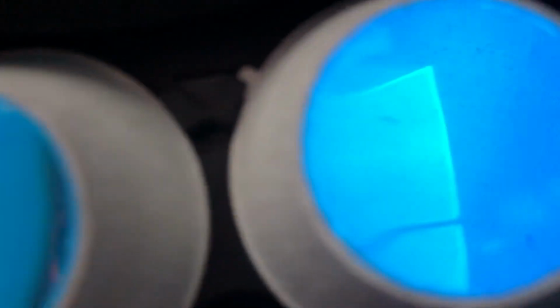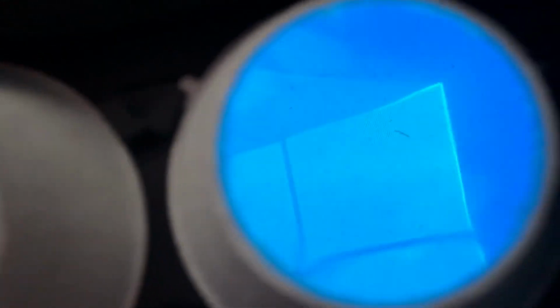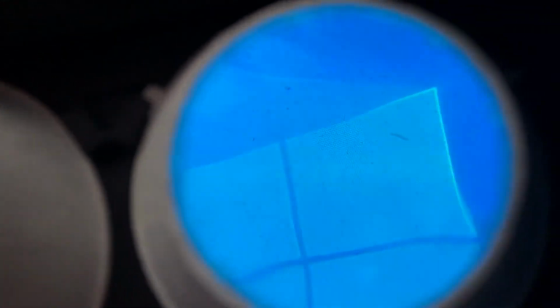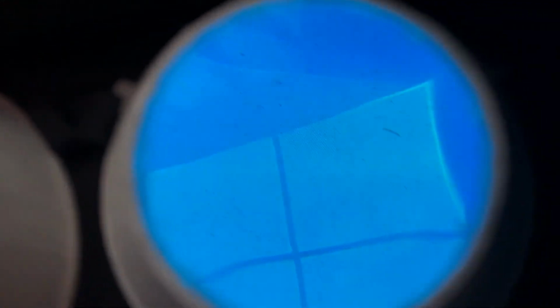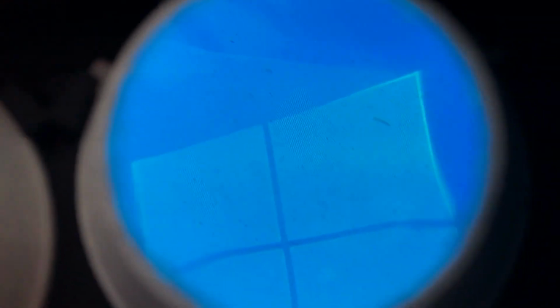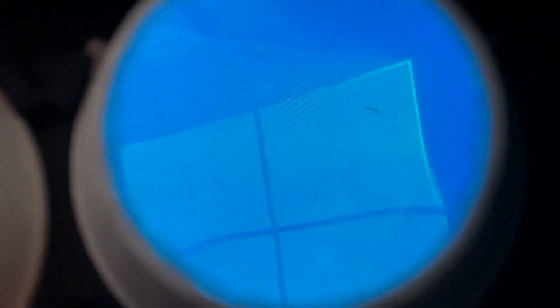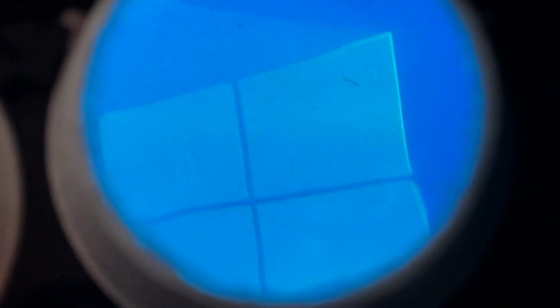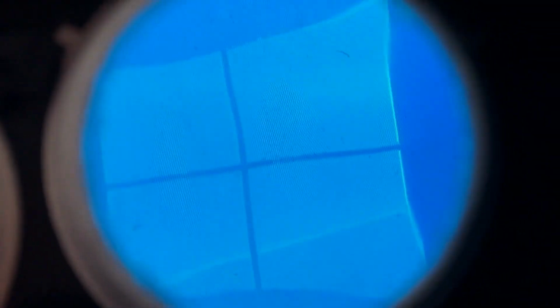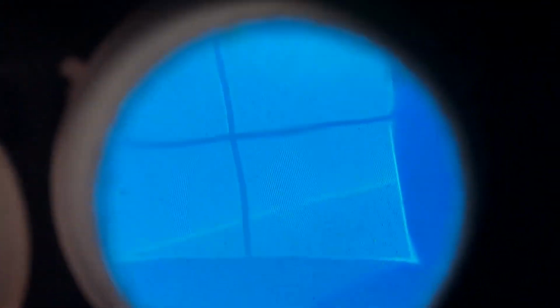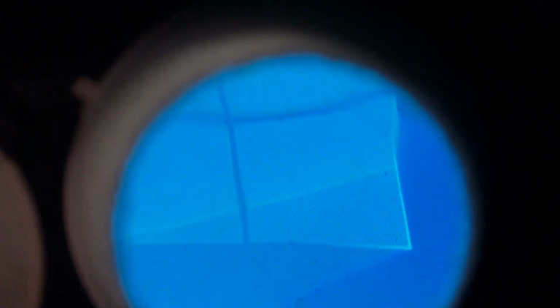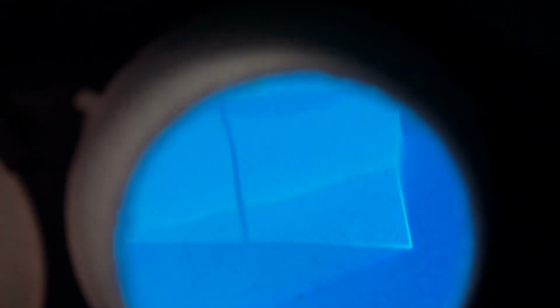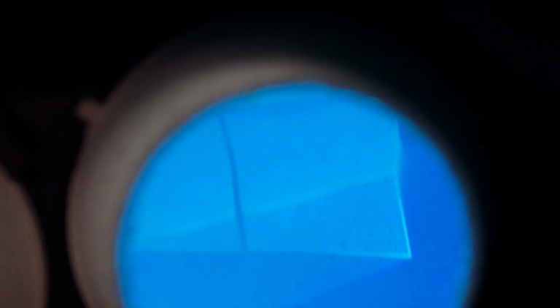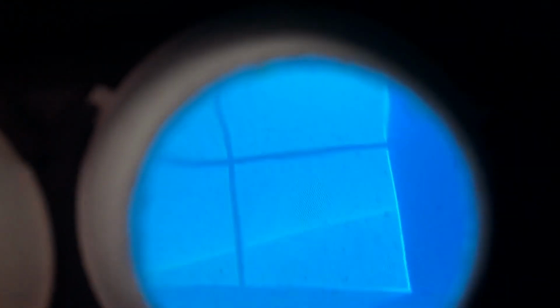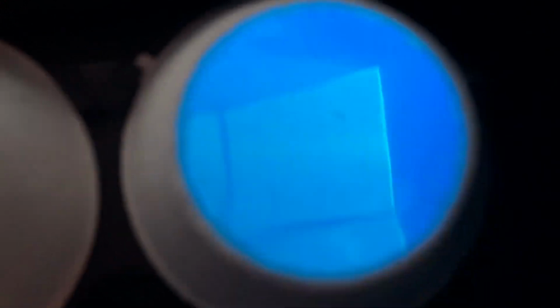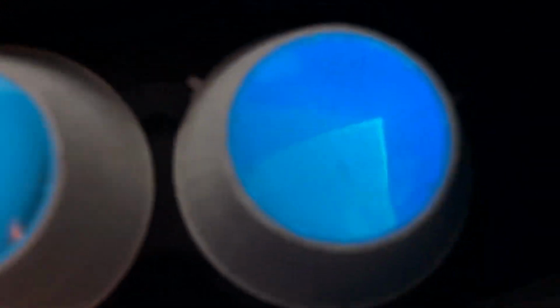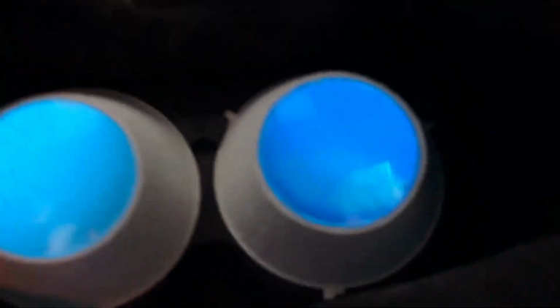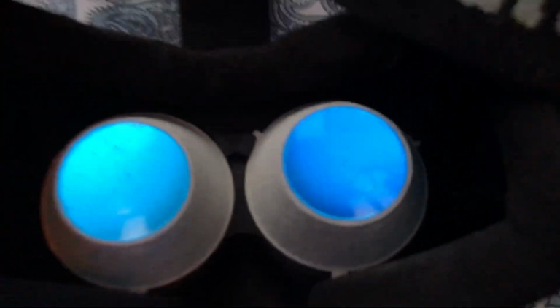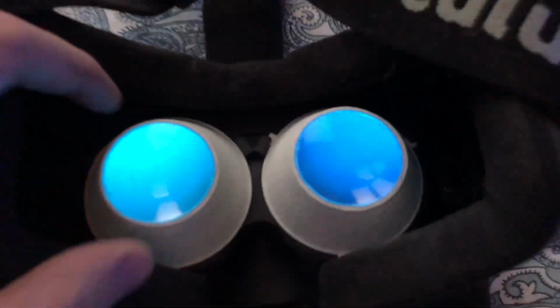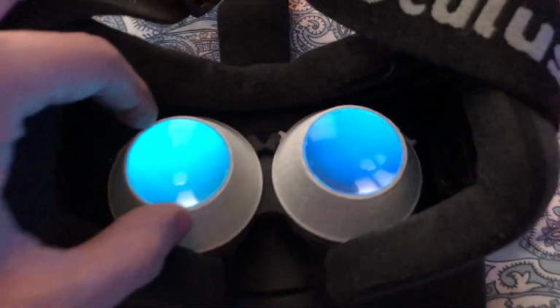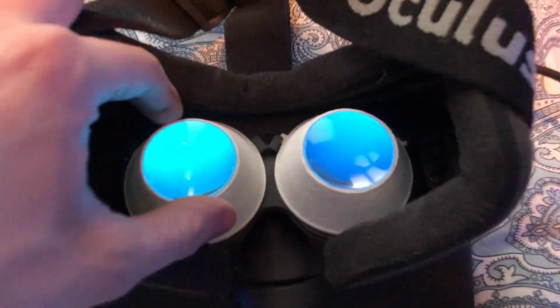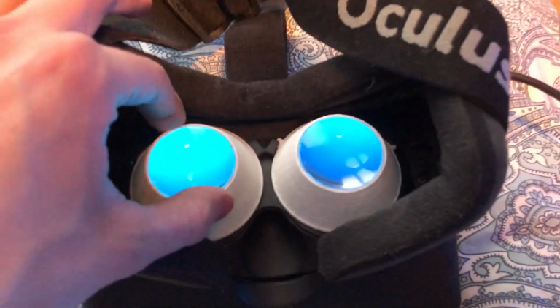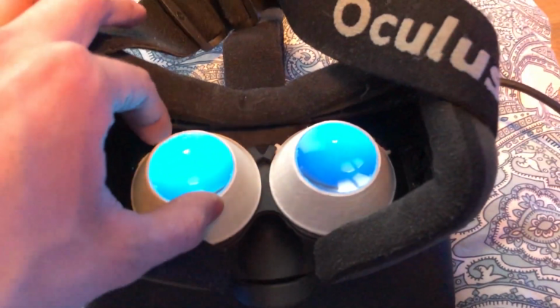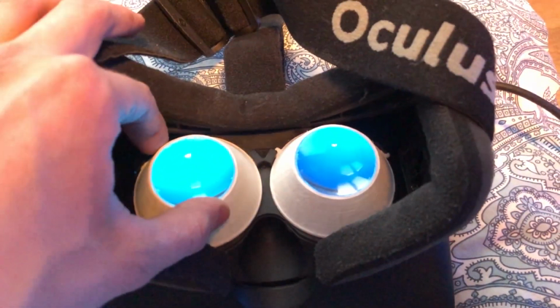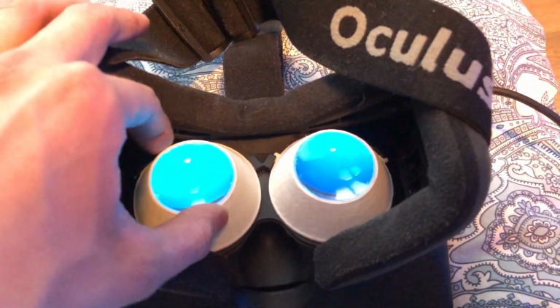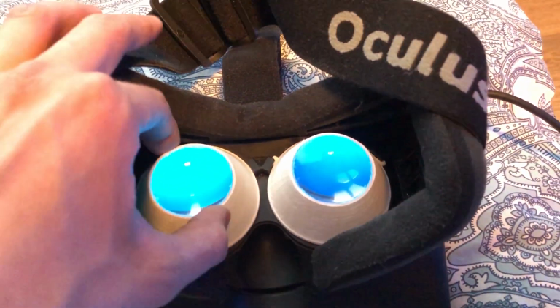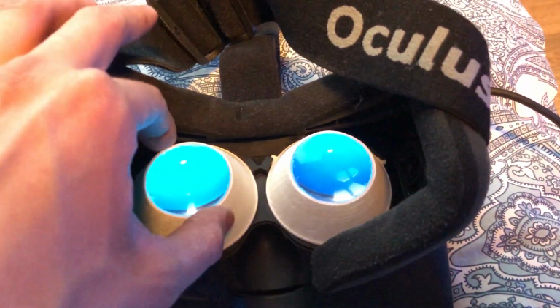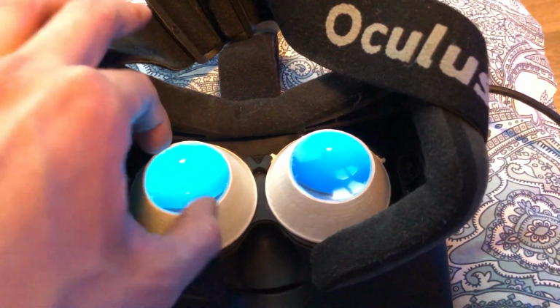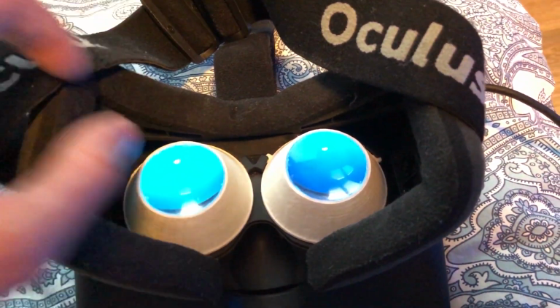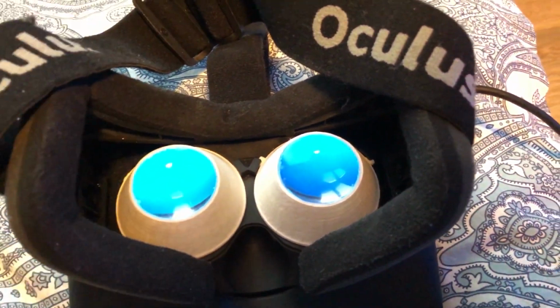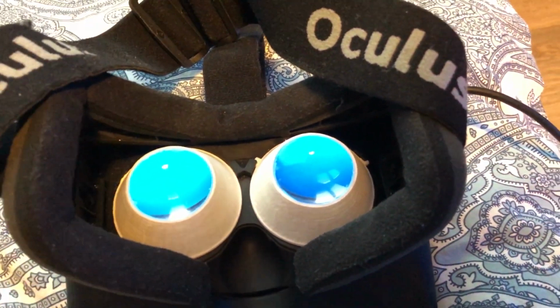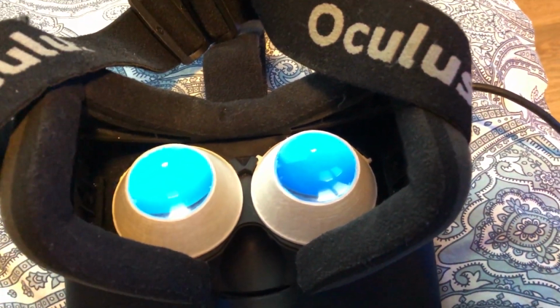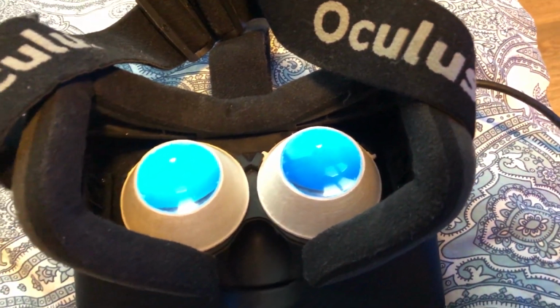Ever wondered how a piece of silicon is able to track your position? Black magic.